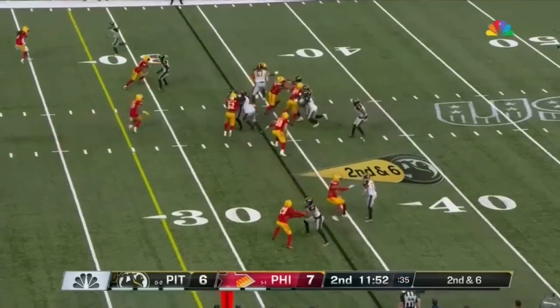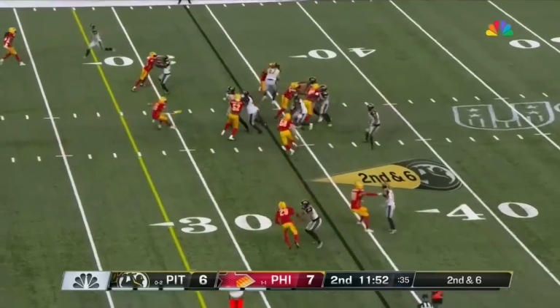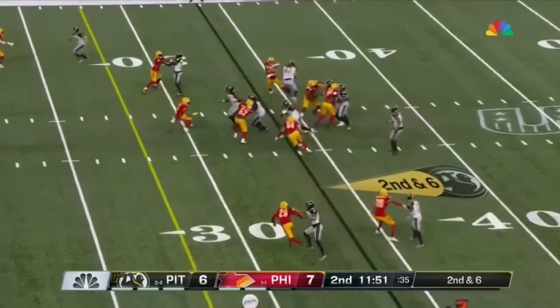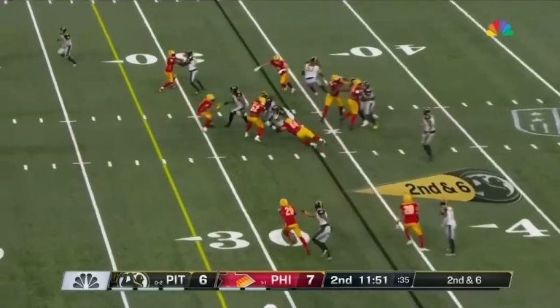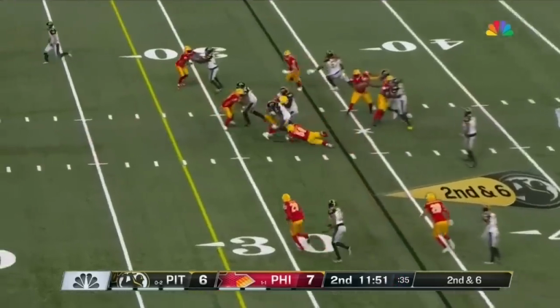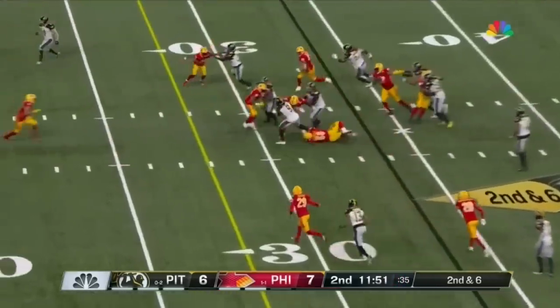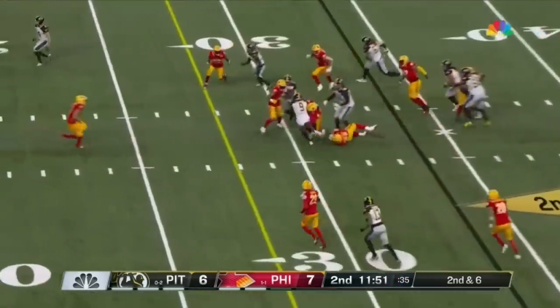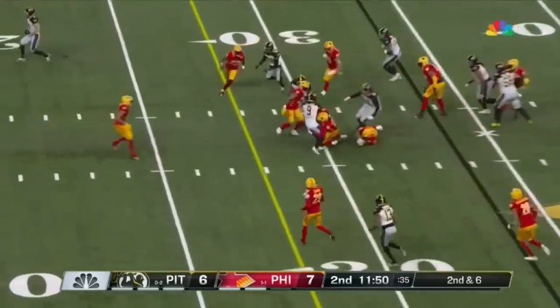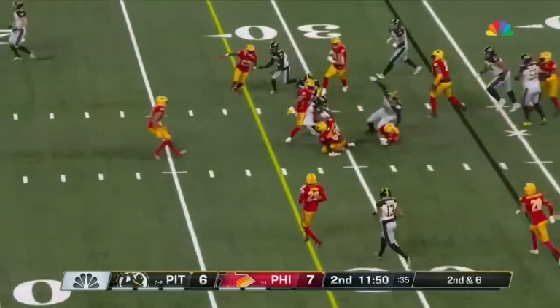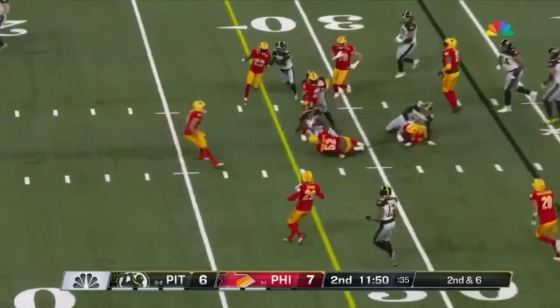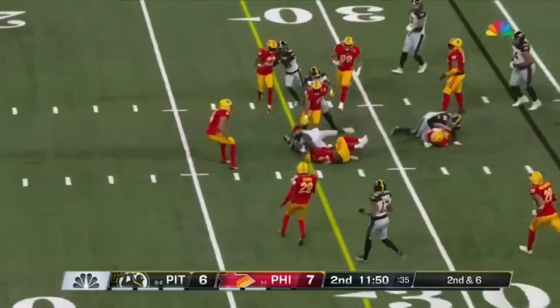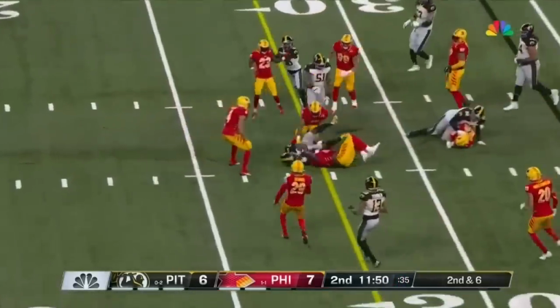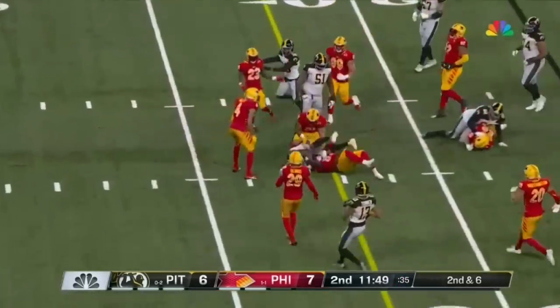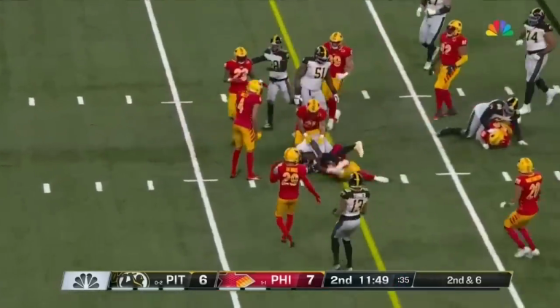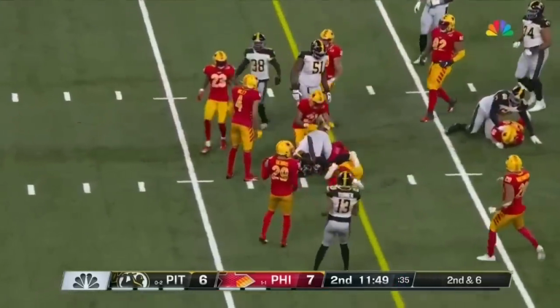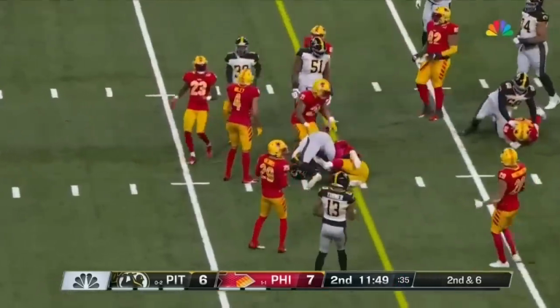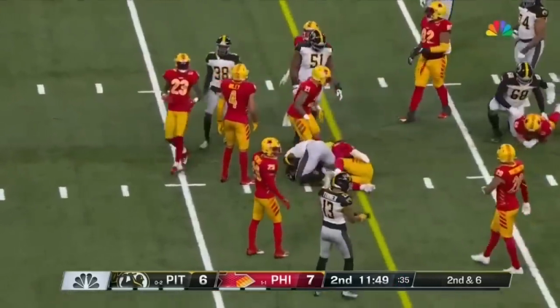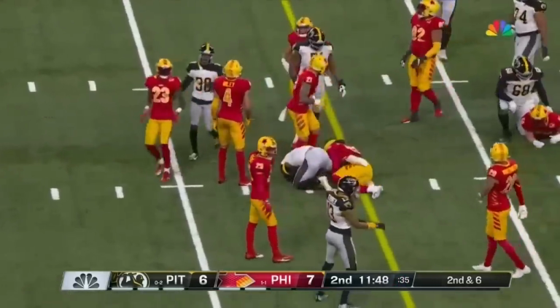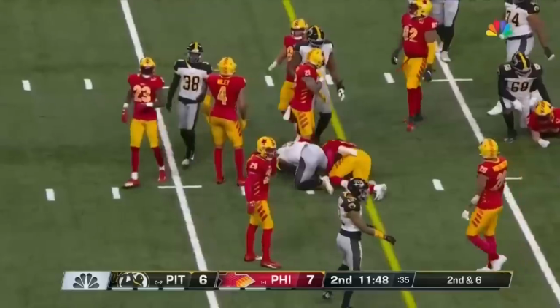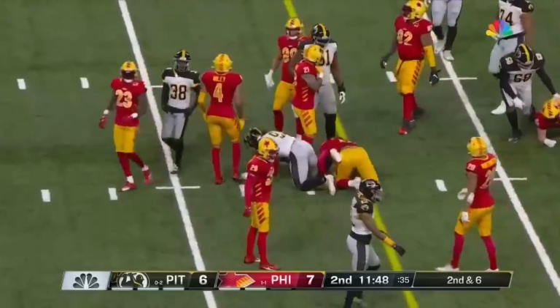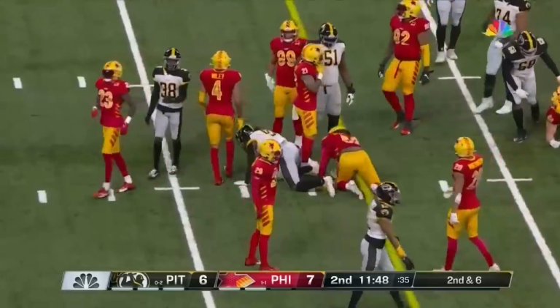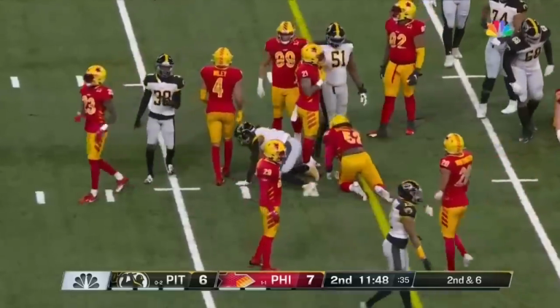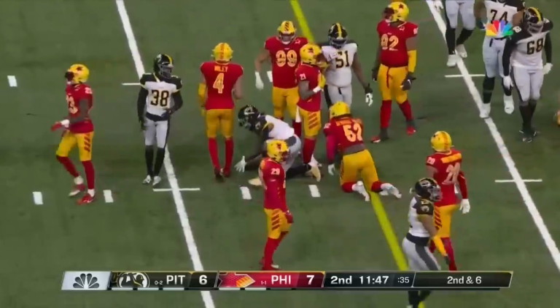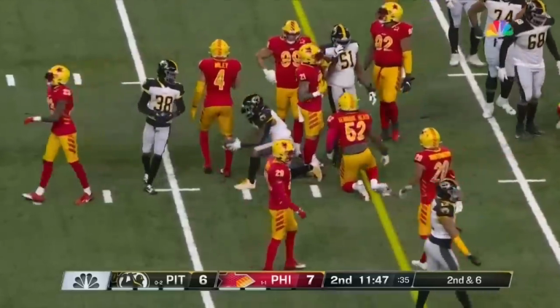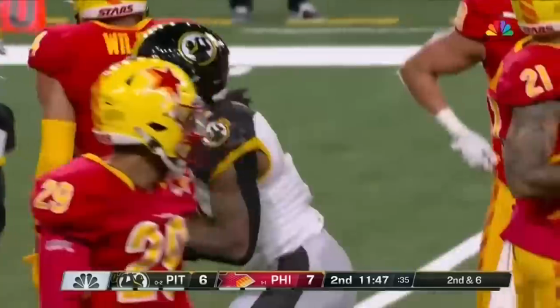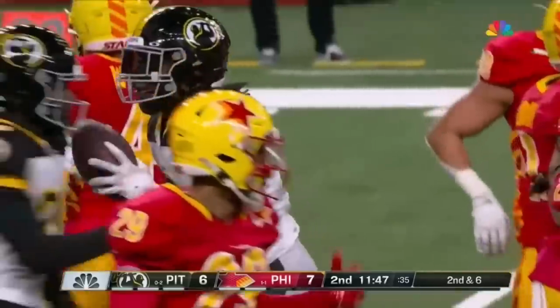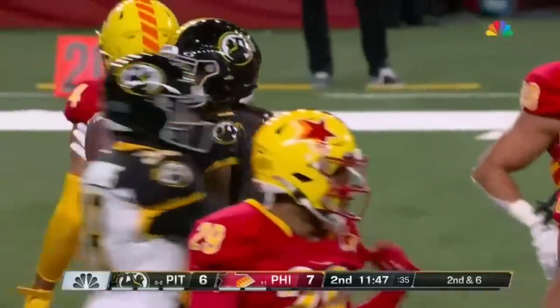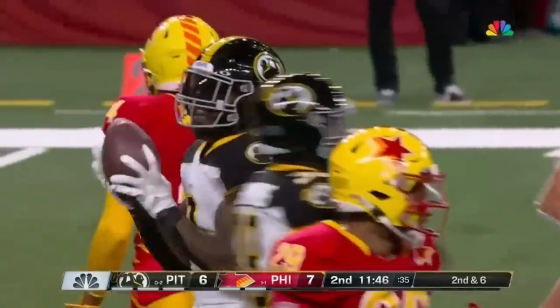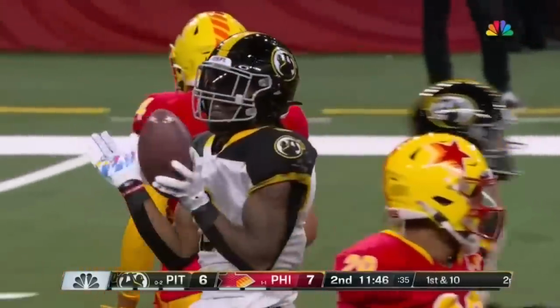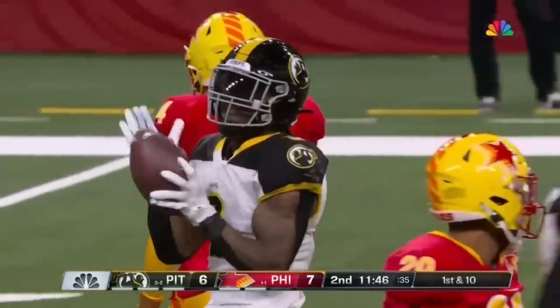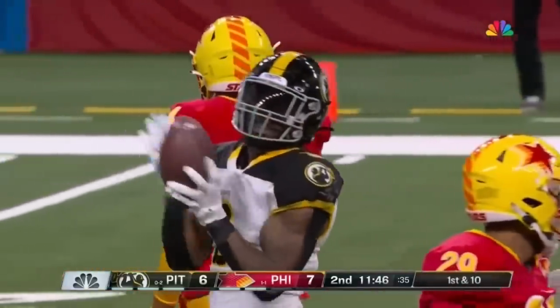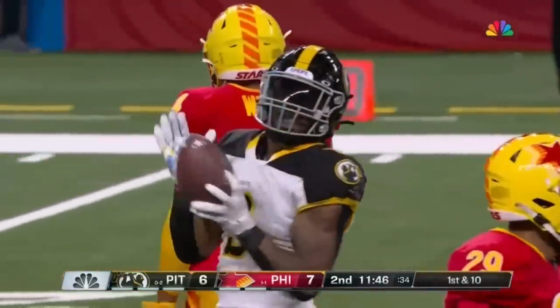Williams navigating things at the line and gives it to Madre London, and London is going to have enough for that first down.